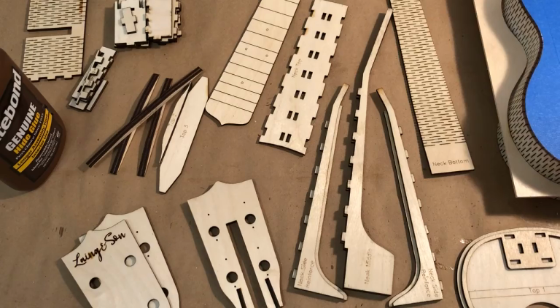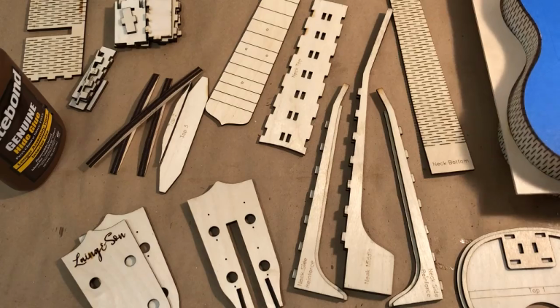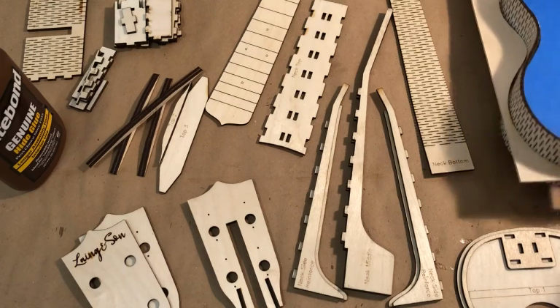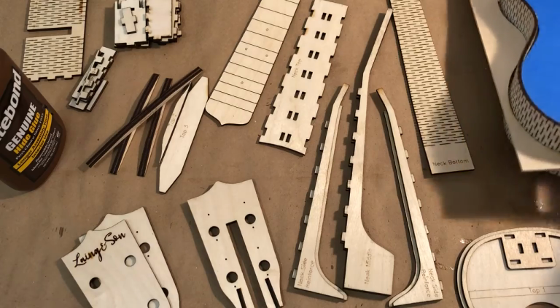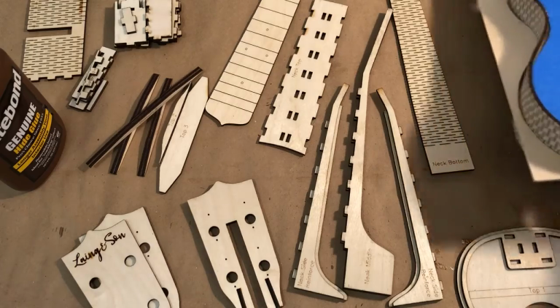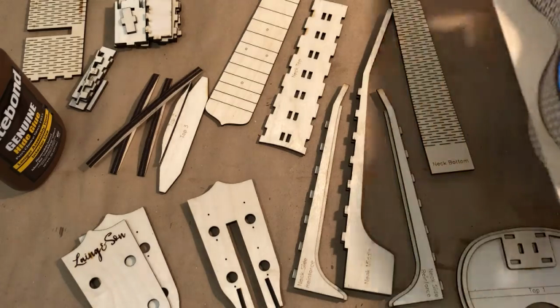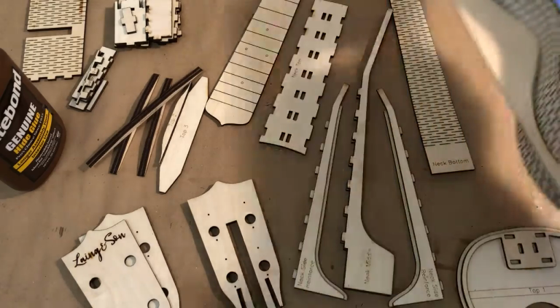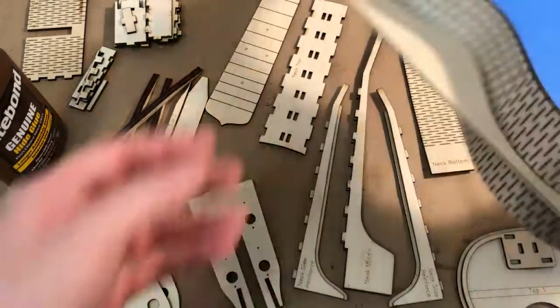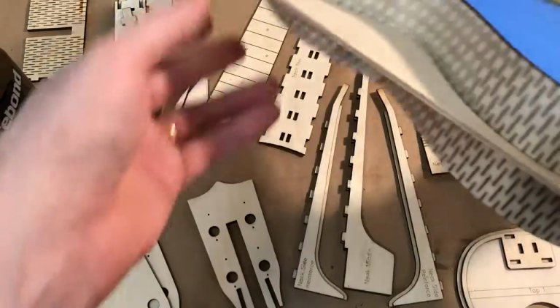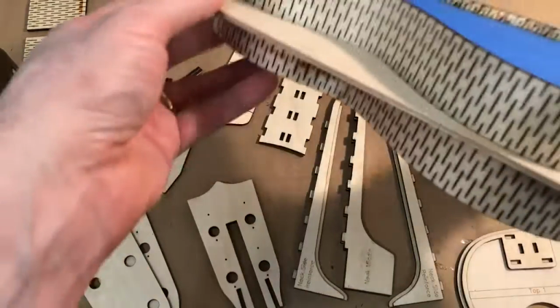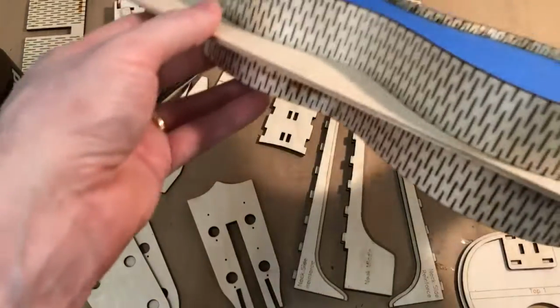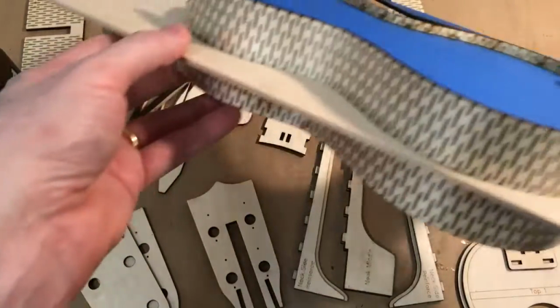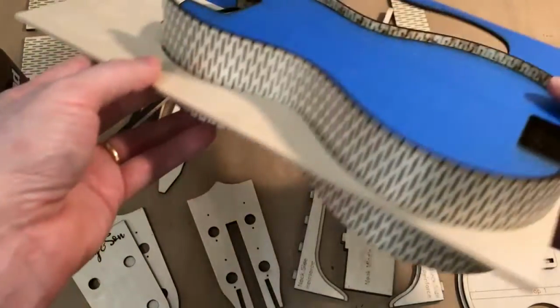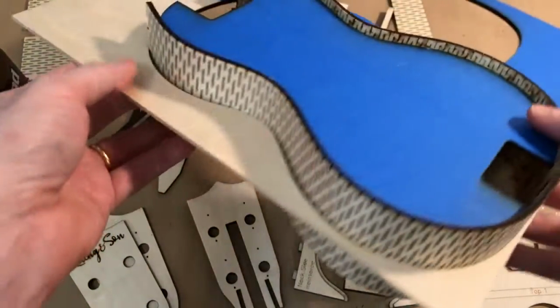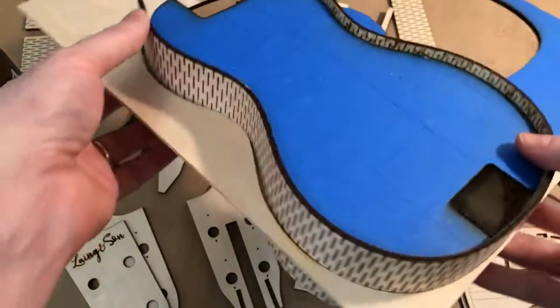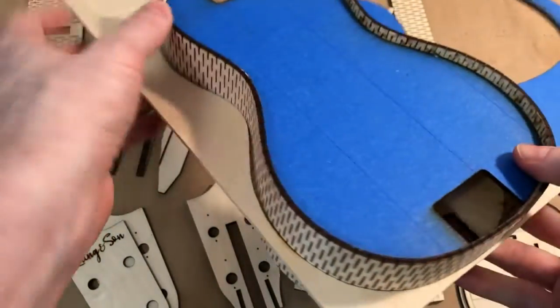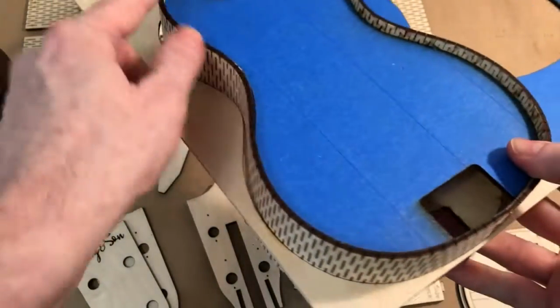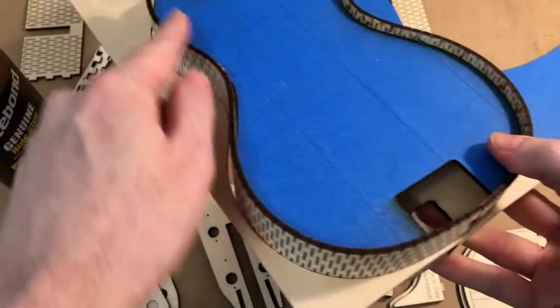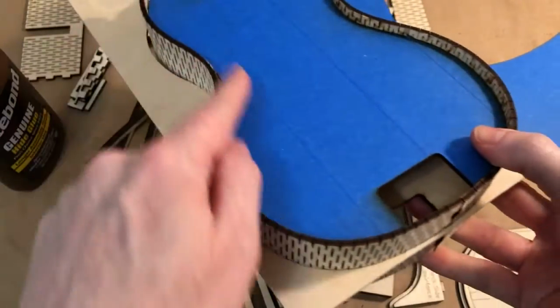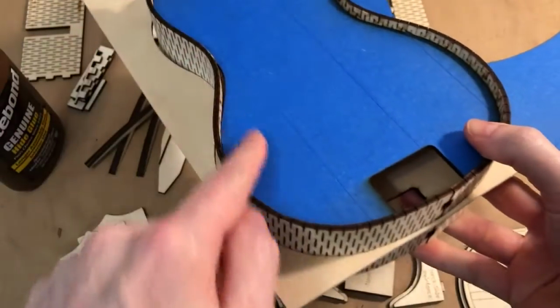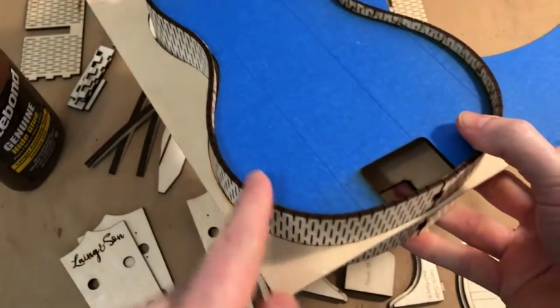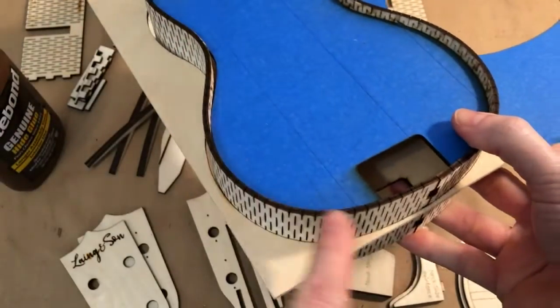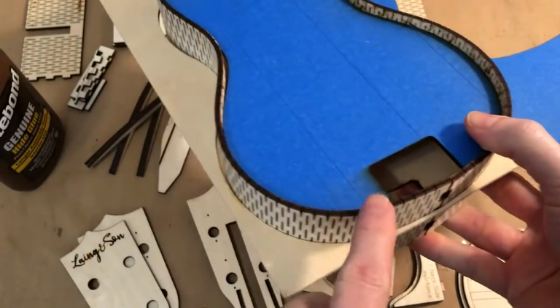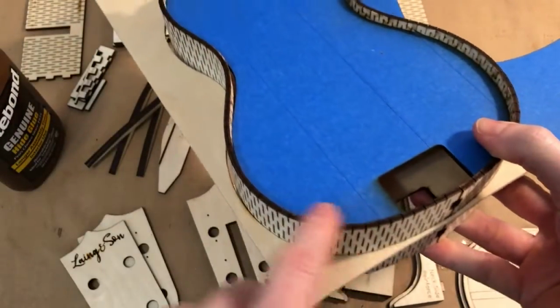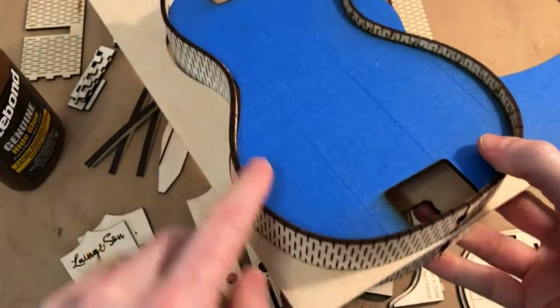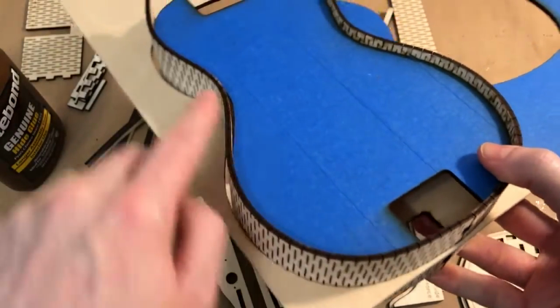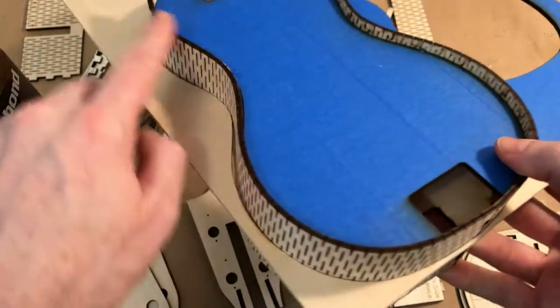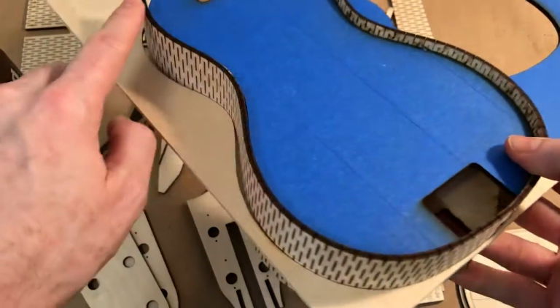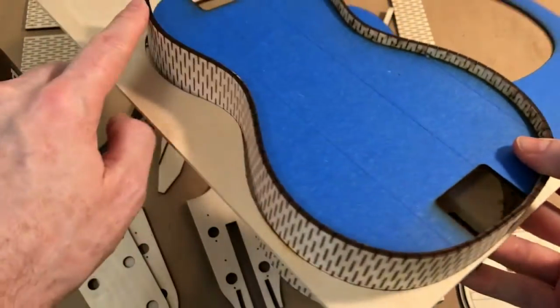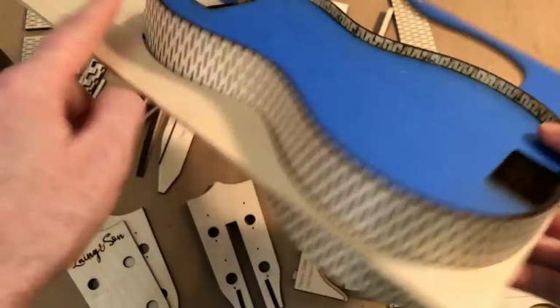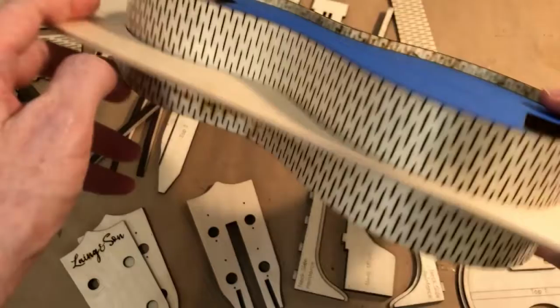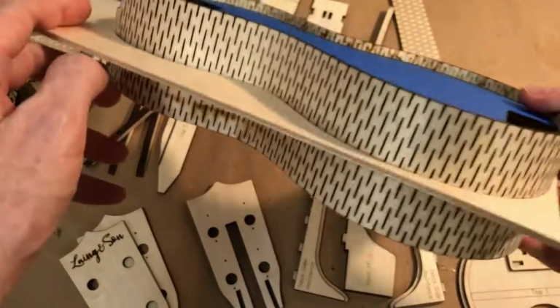Hey everyone, quick recap. Step one, we started to form the body and make those pieces the right shape.